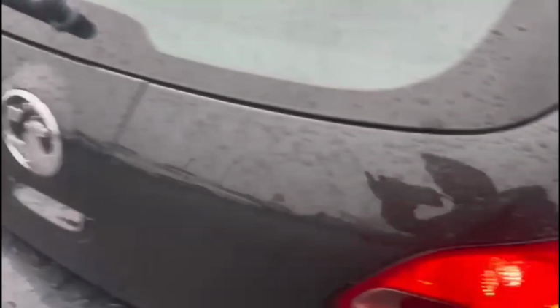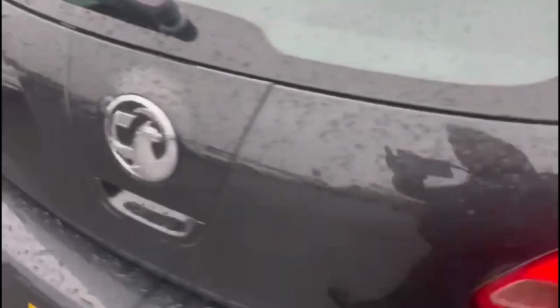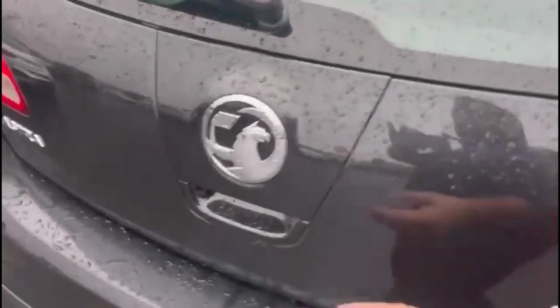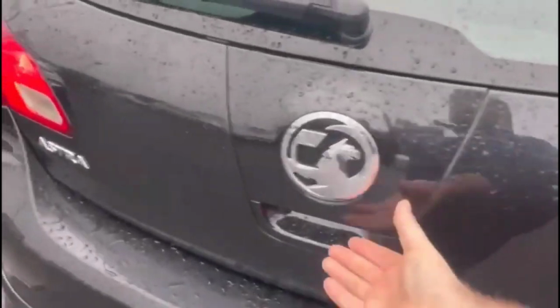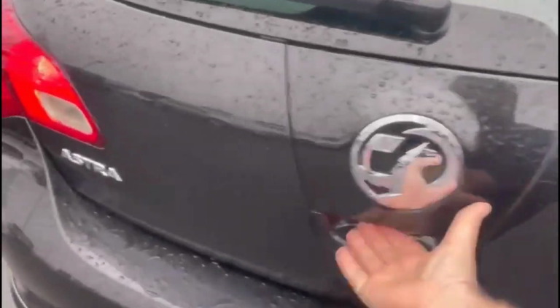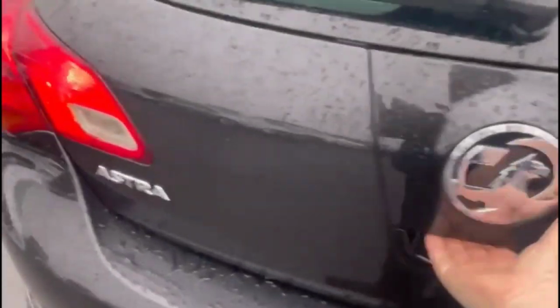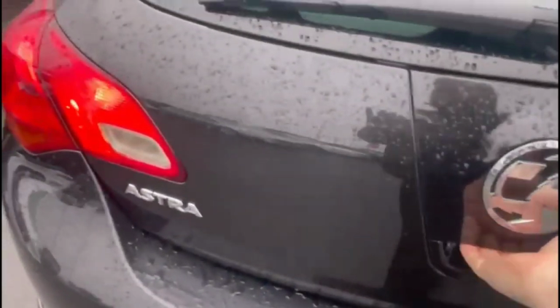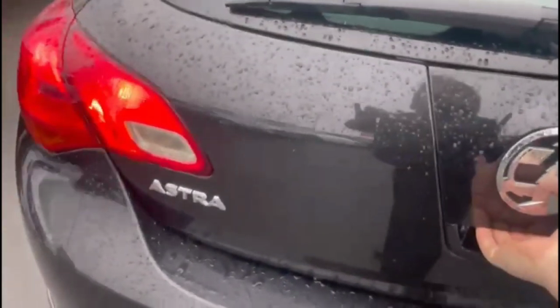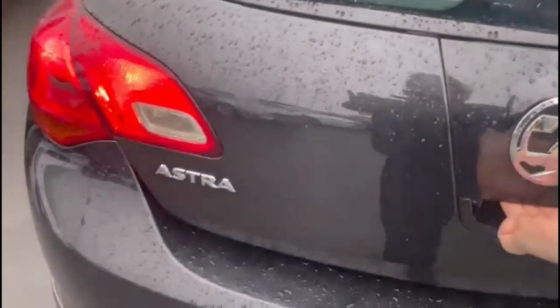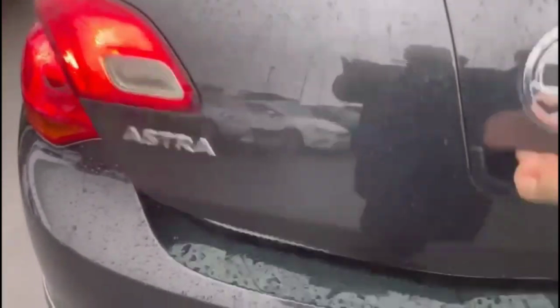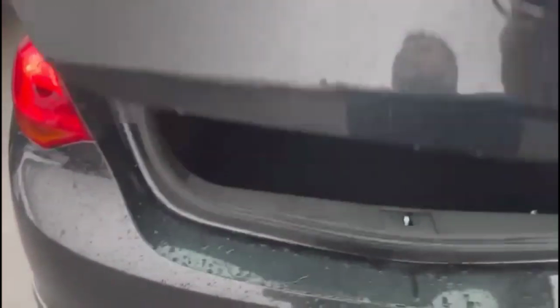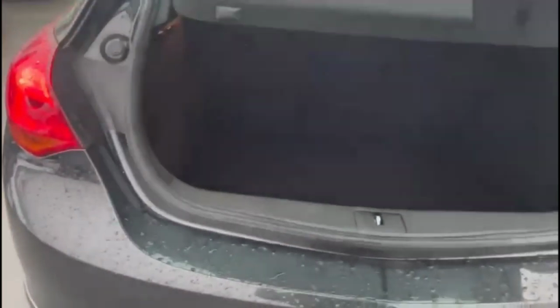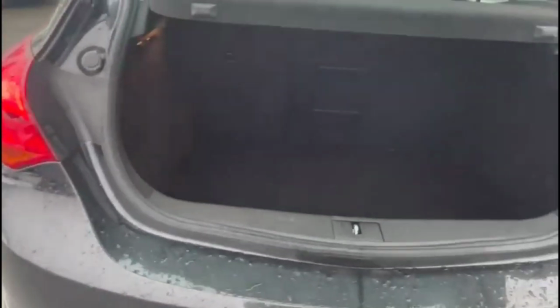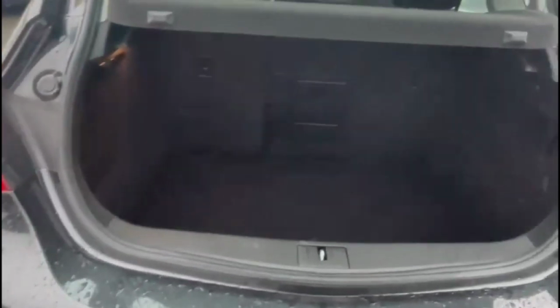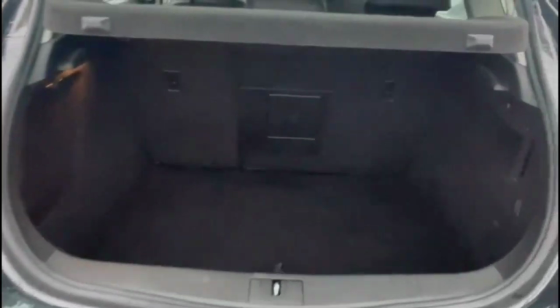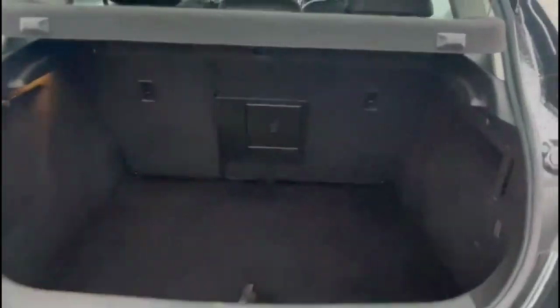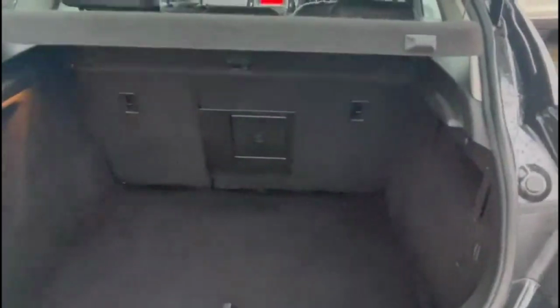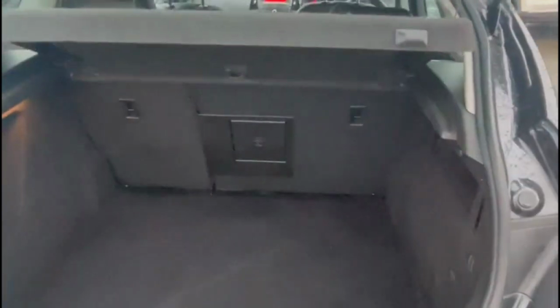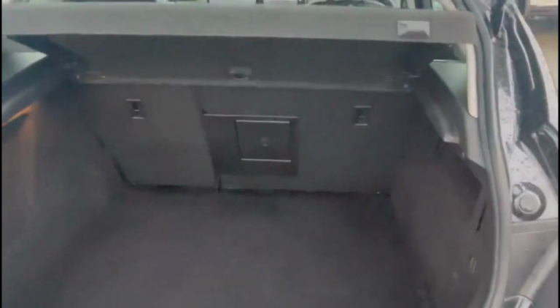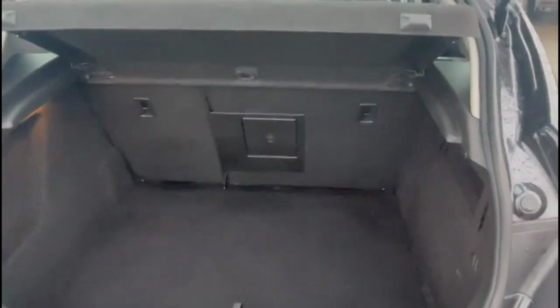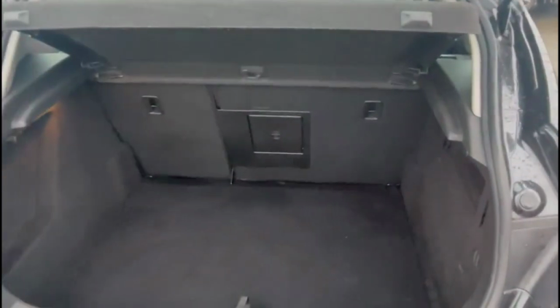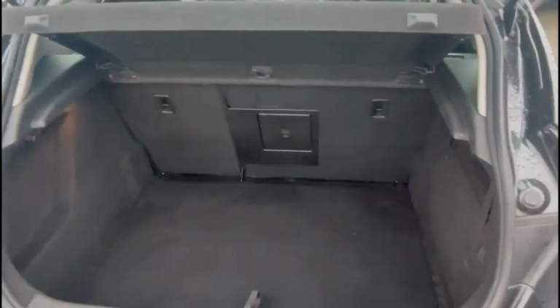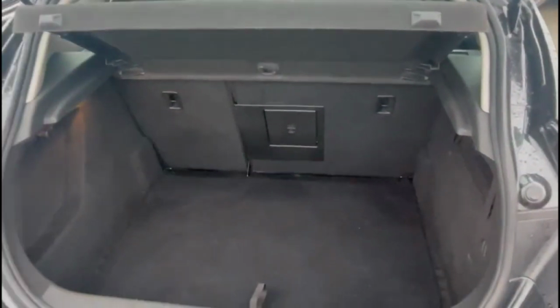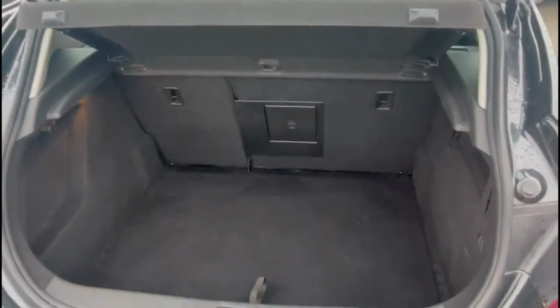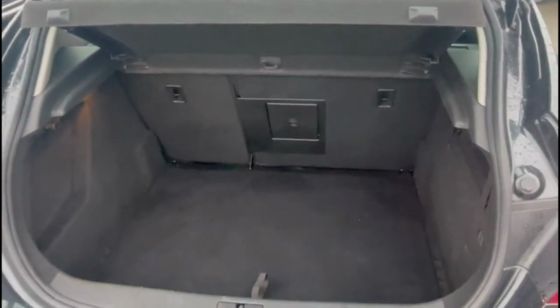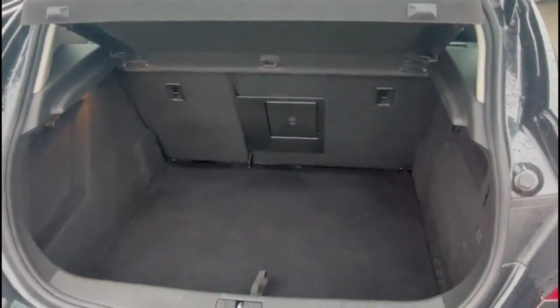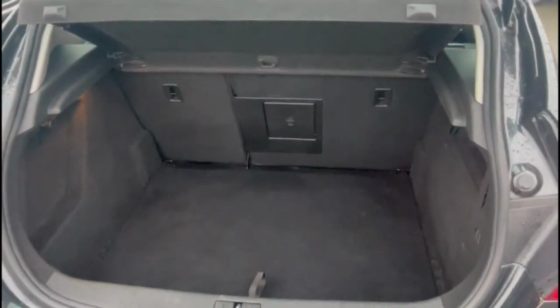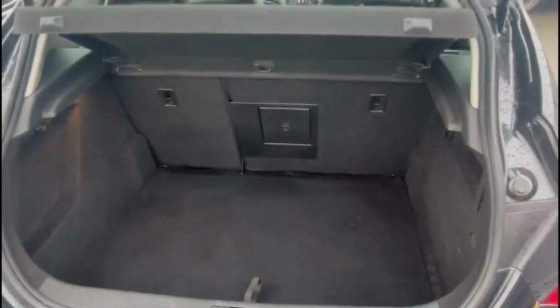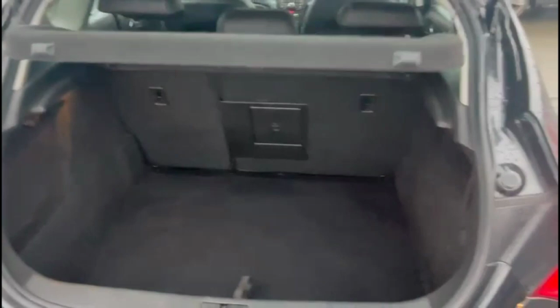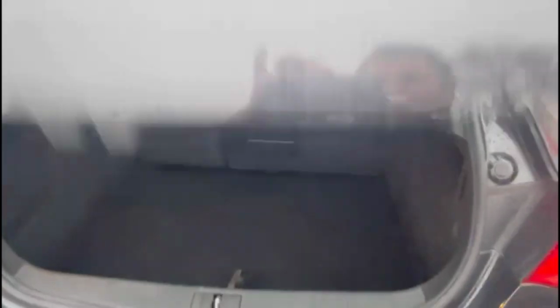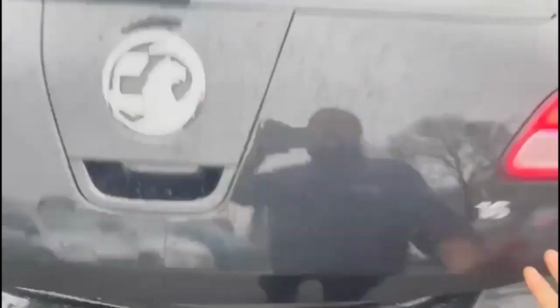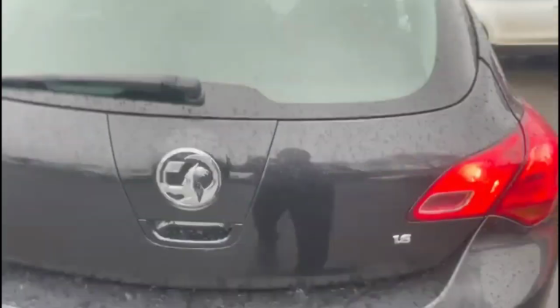And as we open the tailgate, there's a spacious boot with 60-40 split folding rear seats.